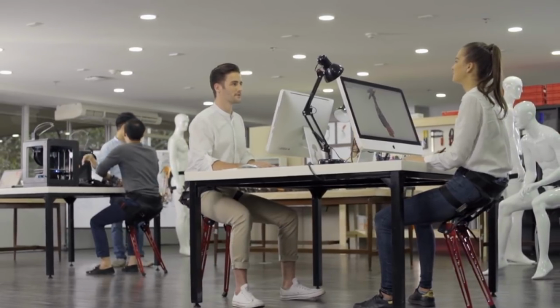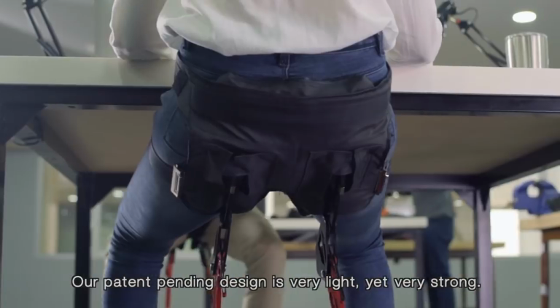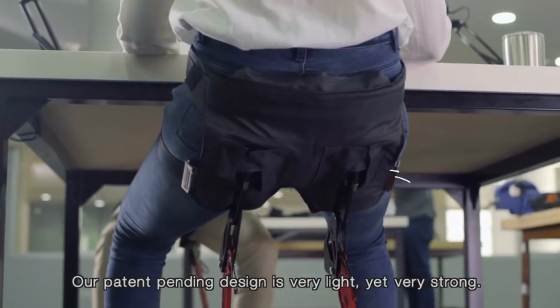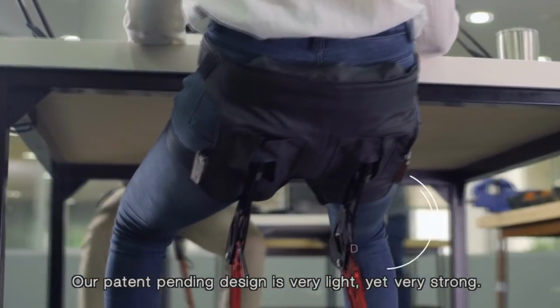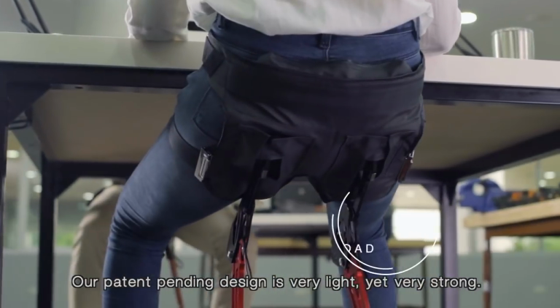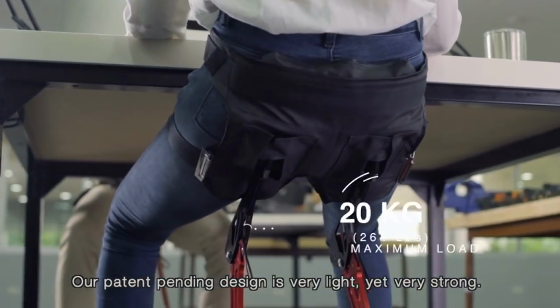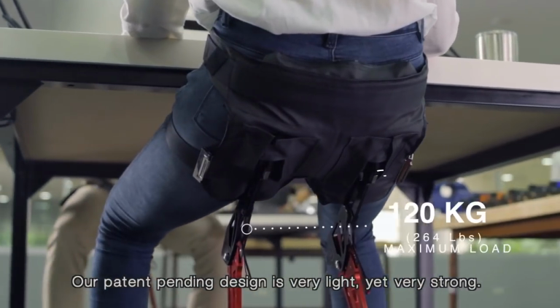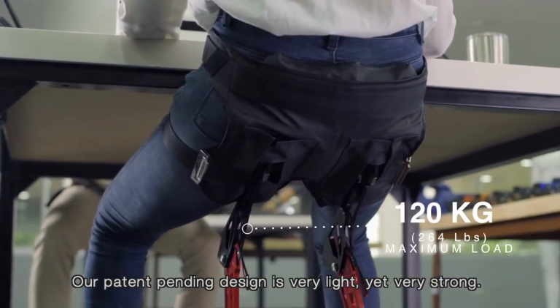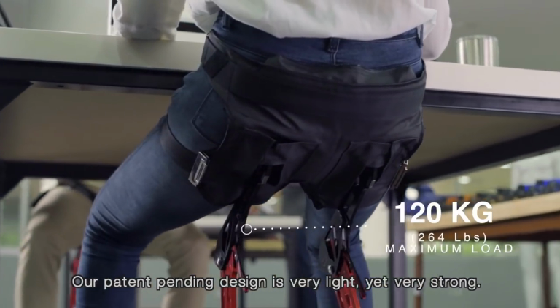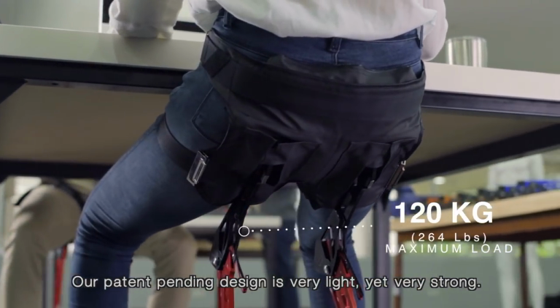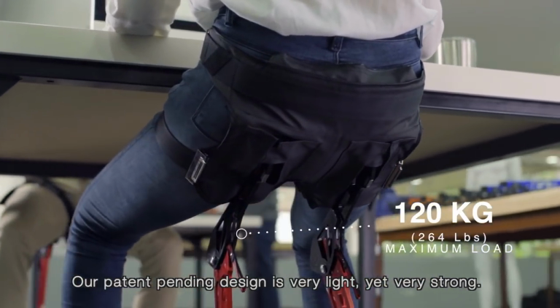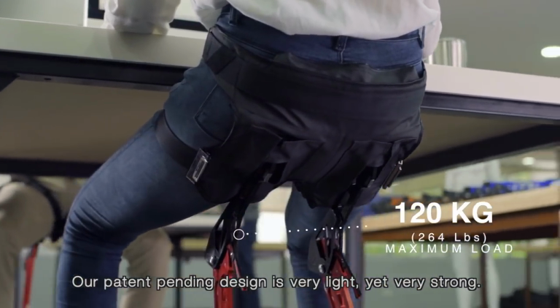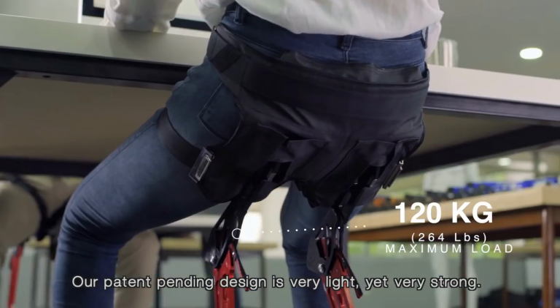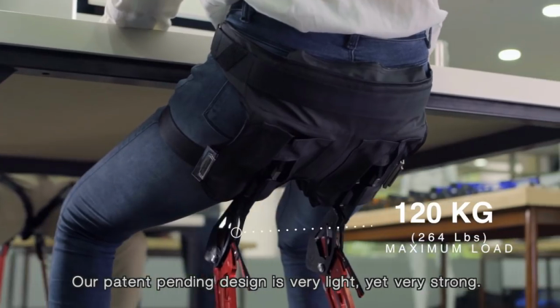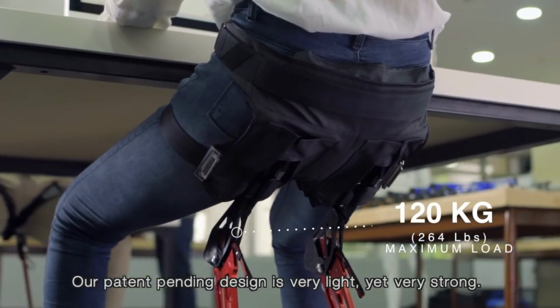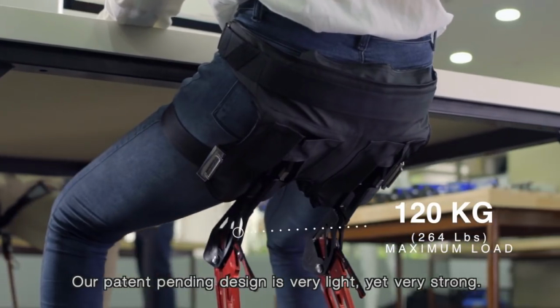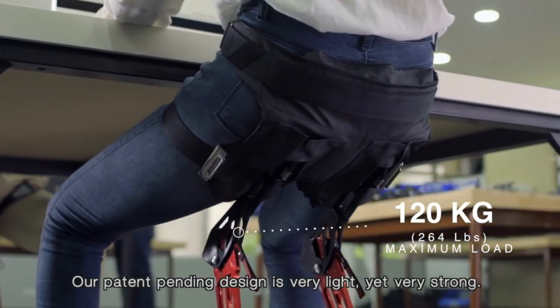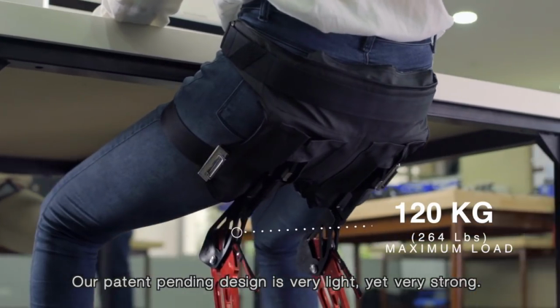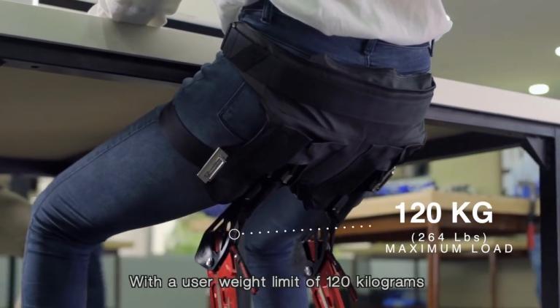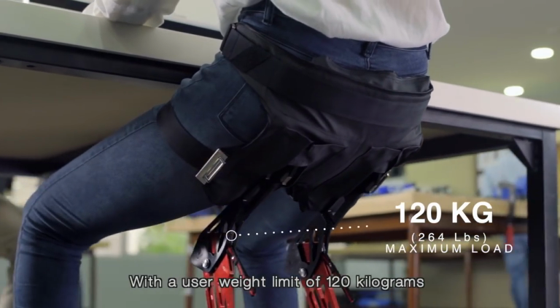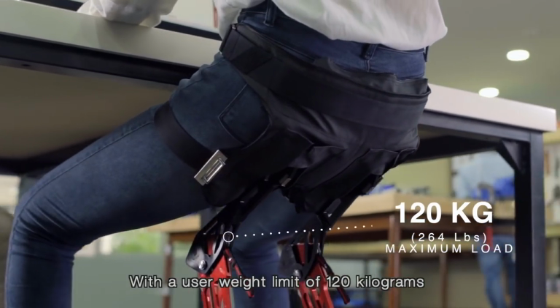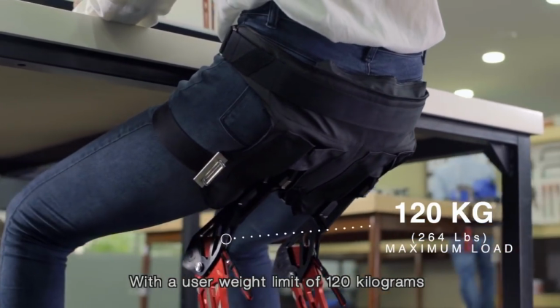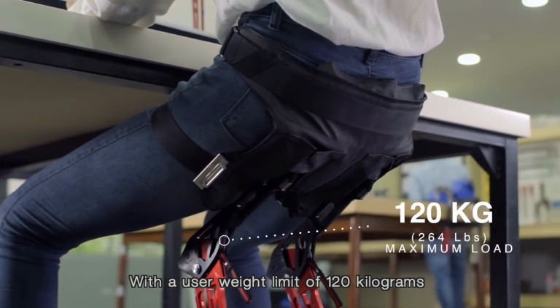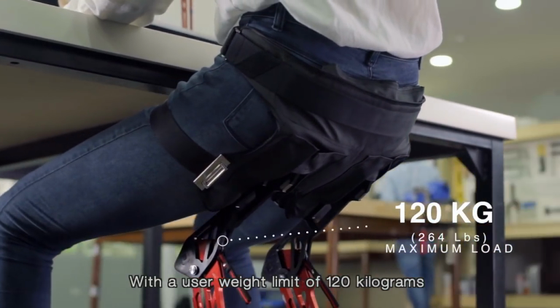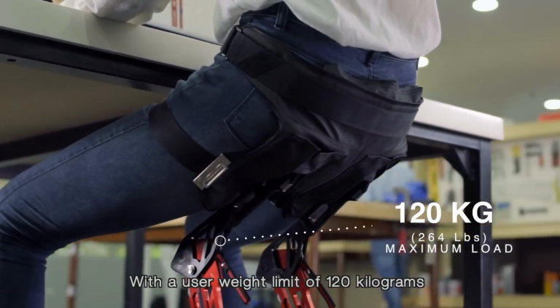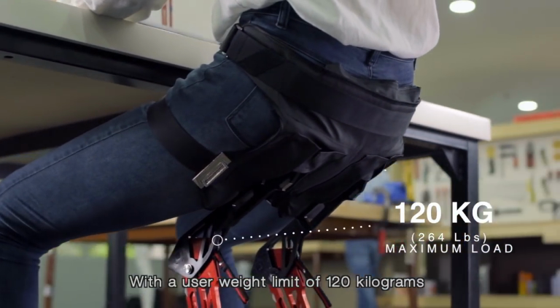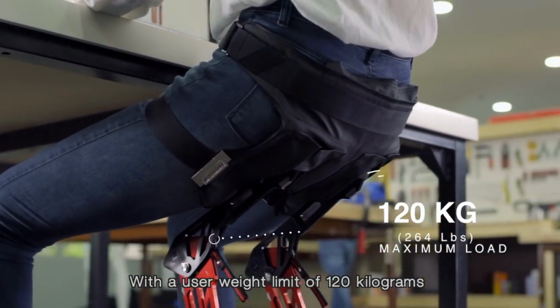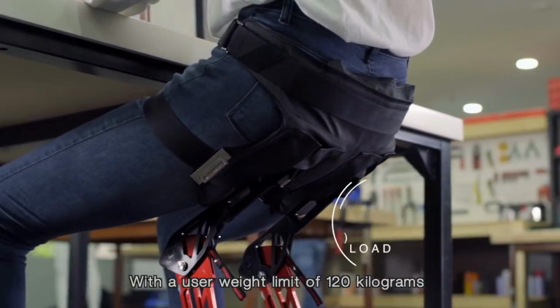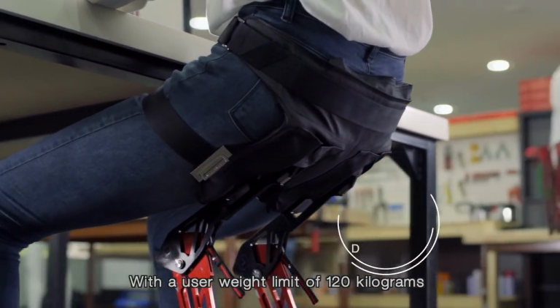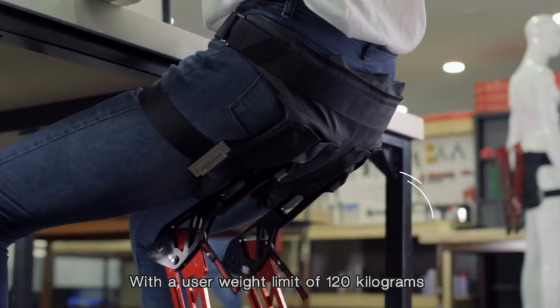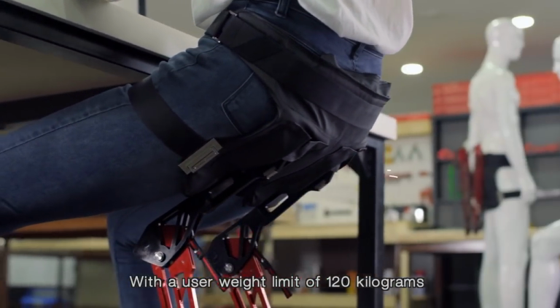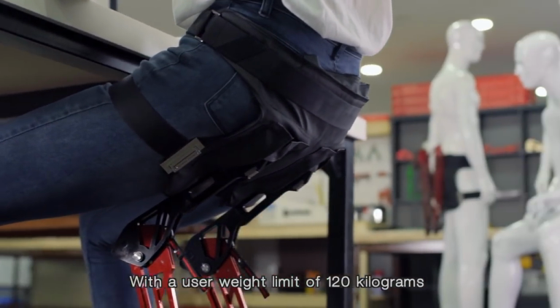The LEX is very strong, with a user weight limit of 120 kg.